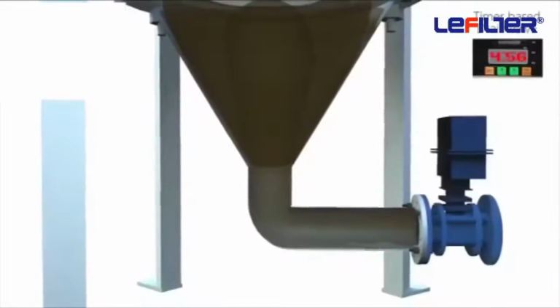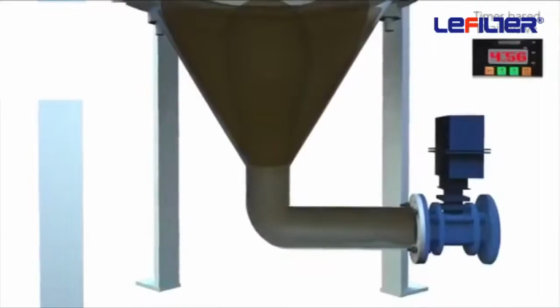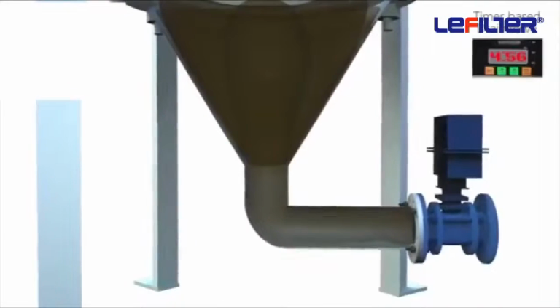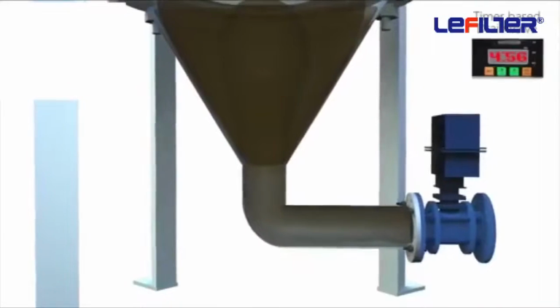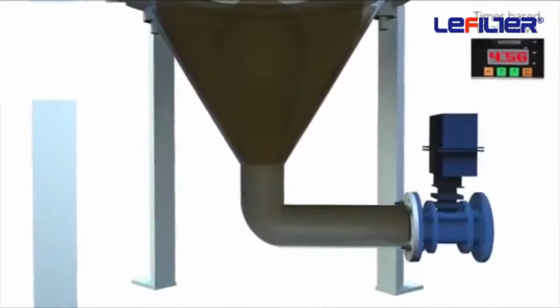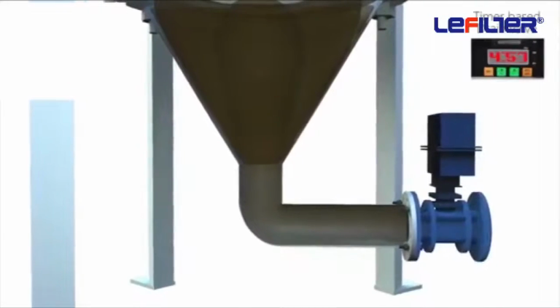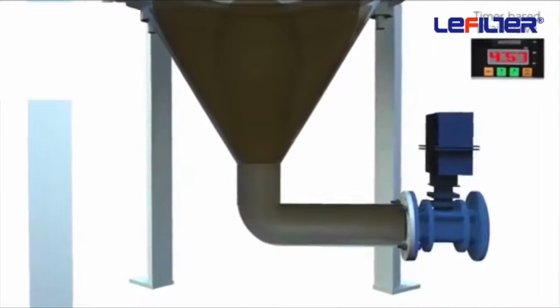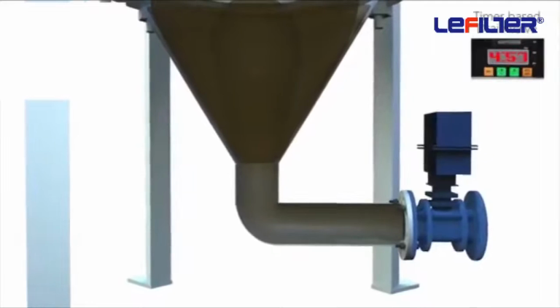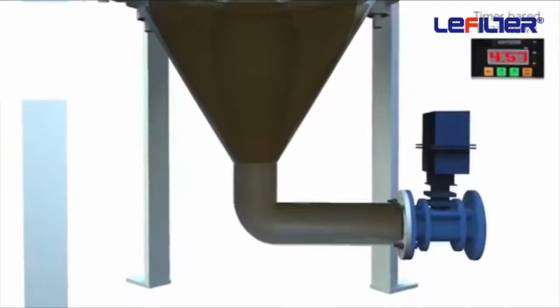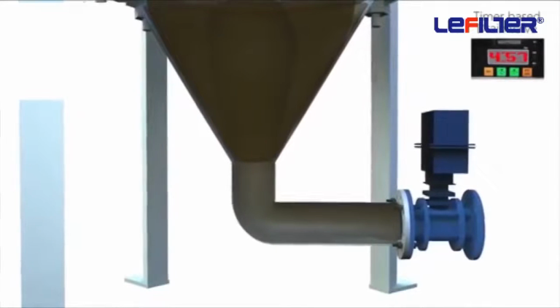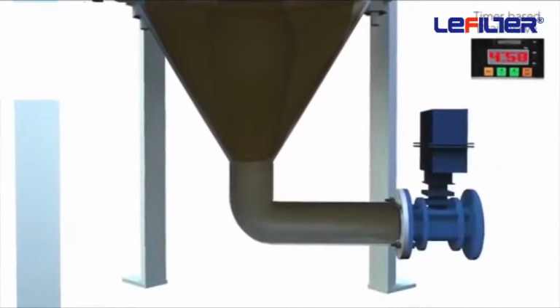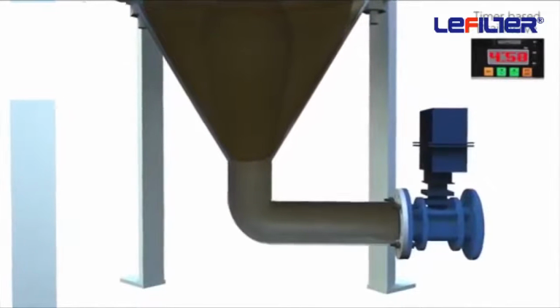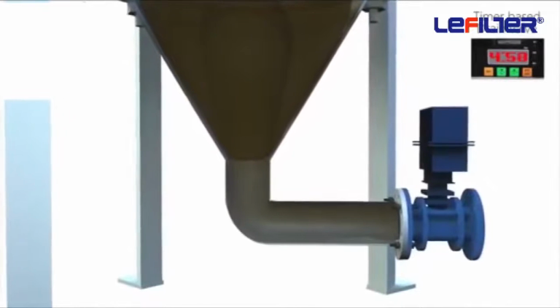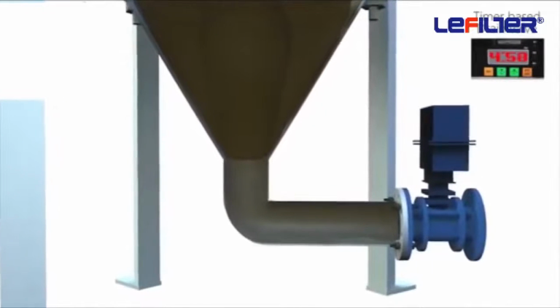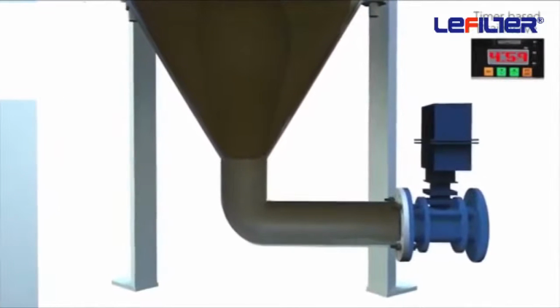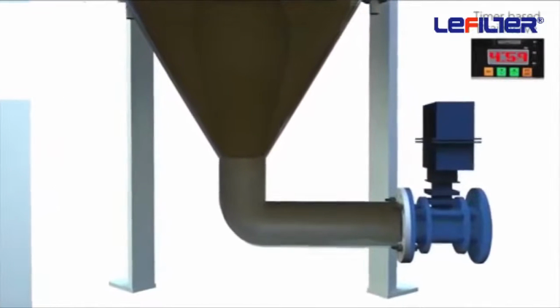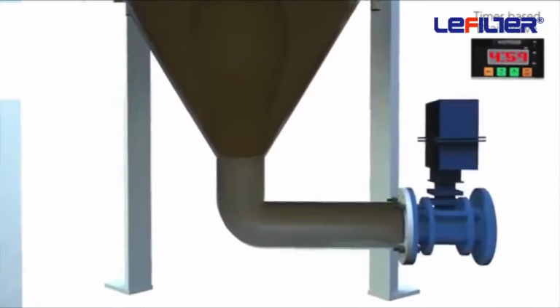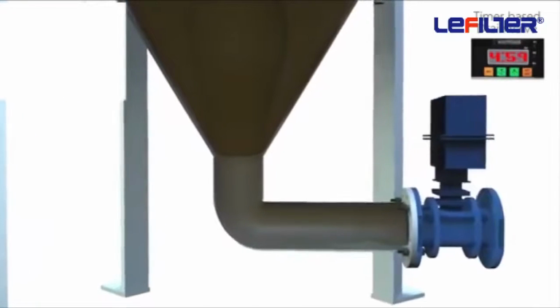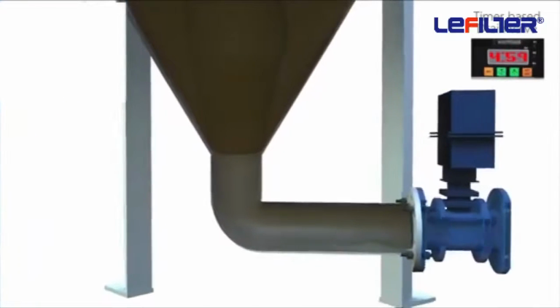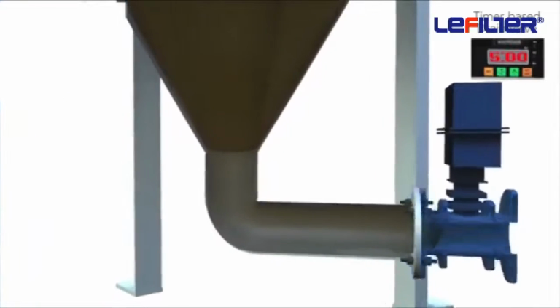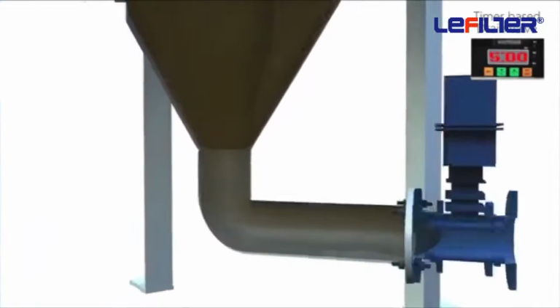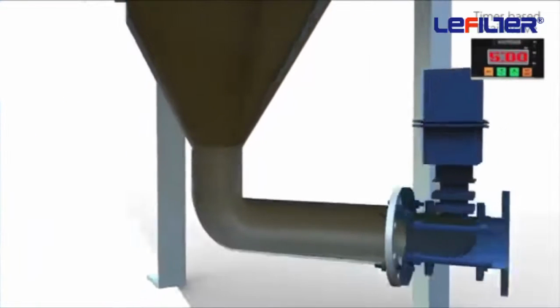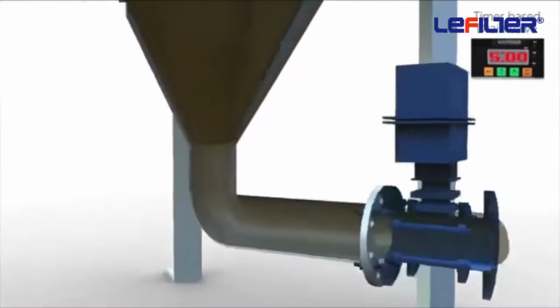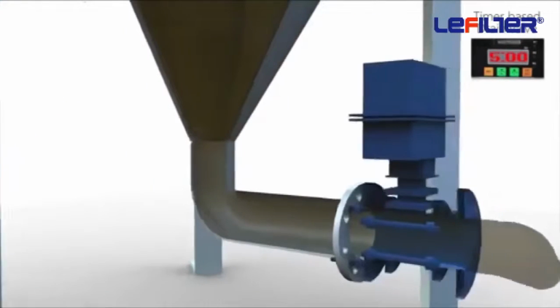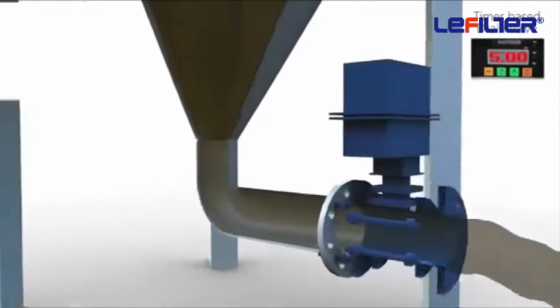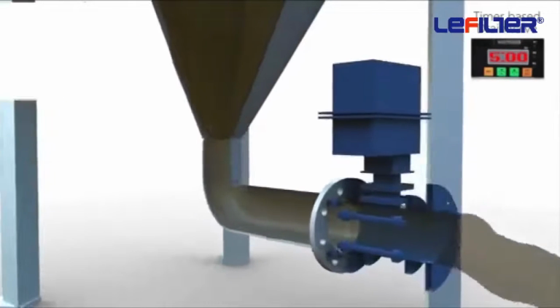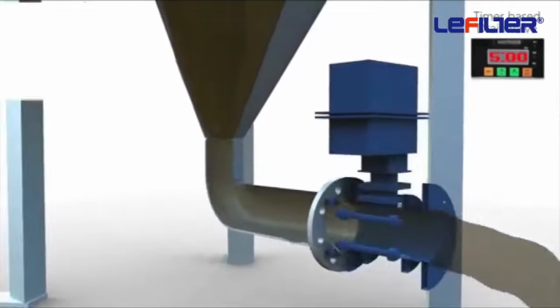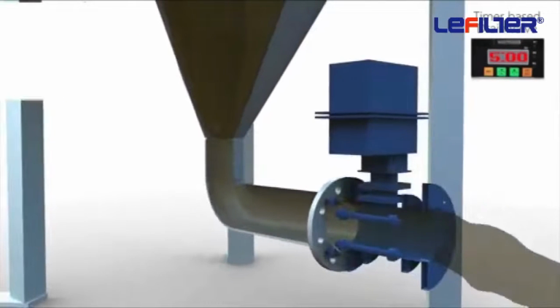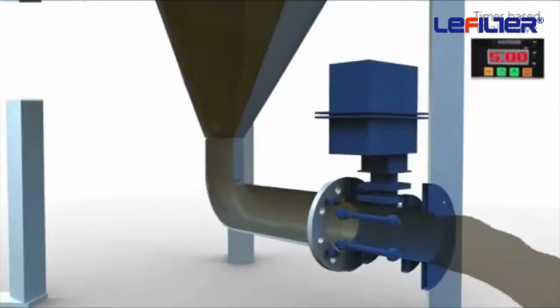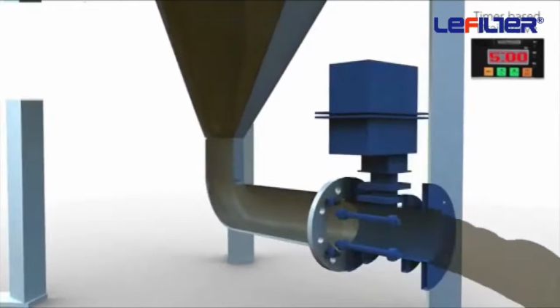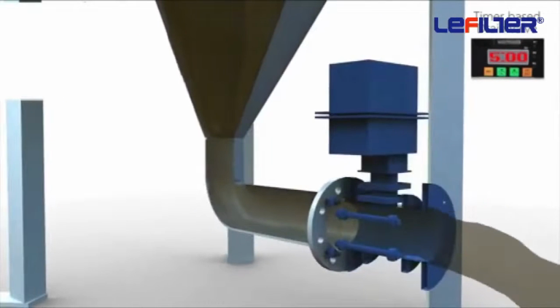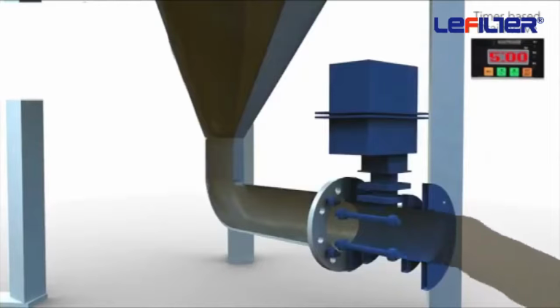When the impurities at the bottom of the filter increase, the drain valve opens up and the impurities are emptied successfully.